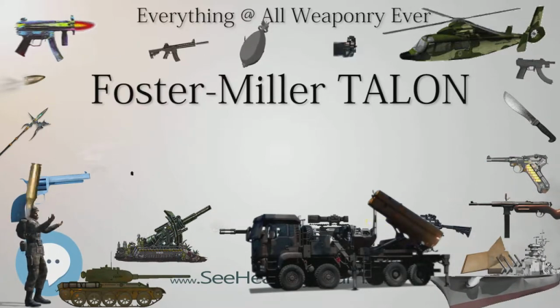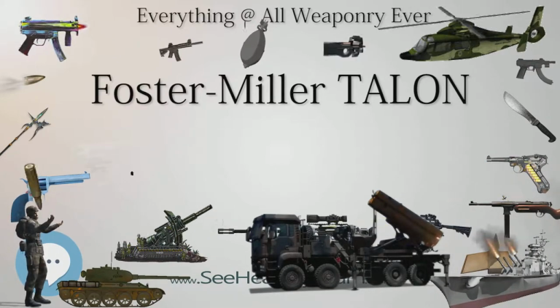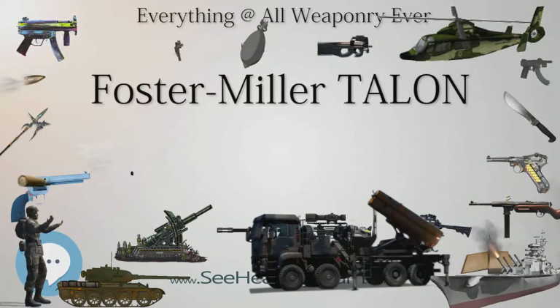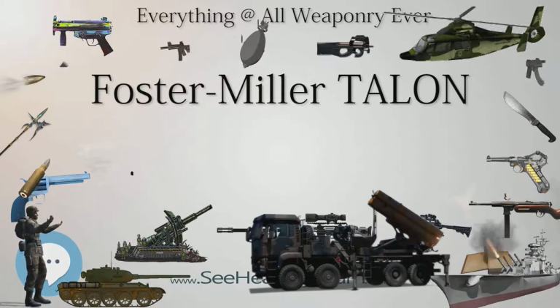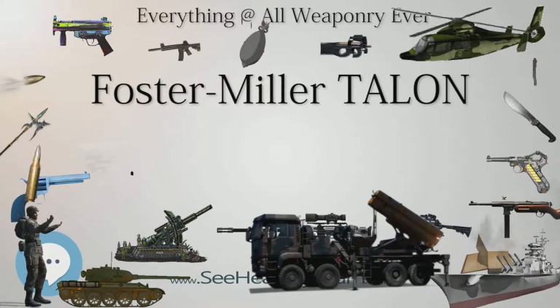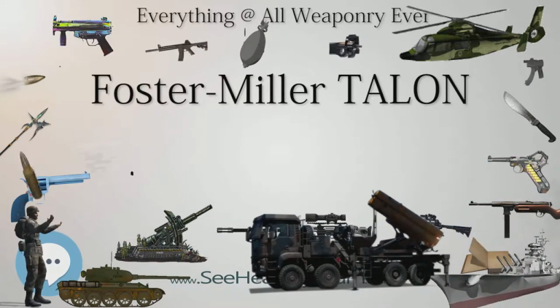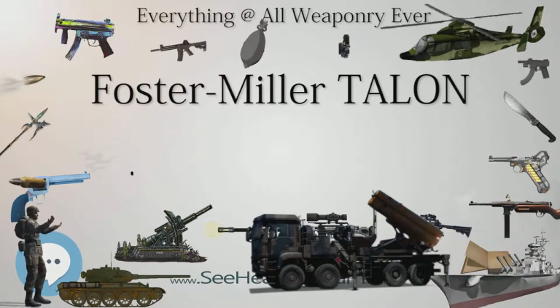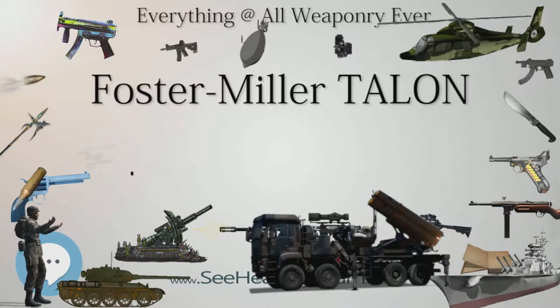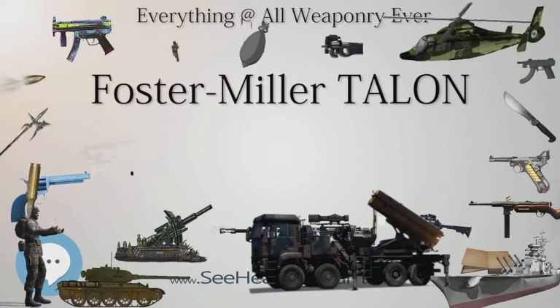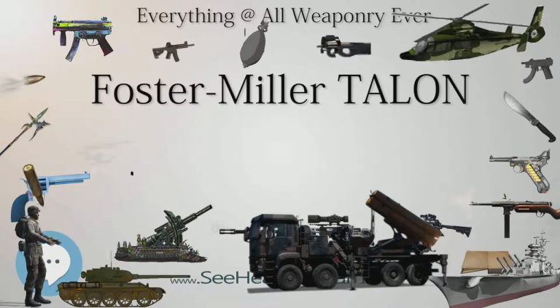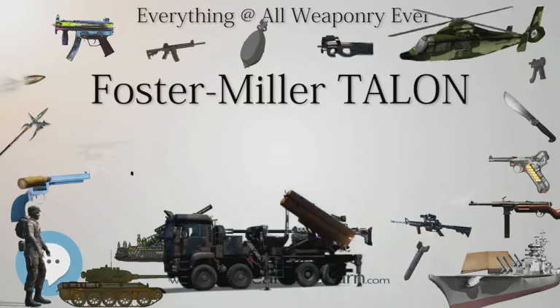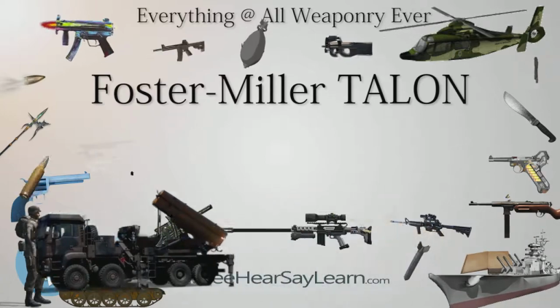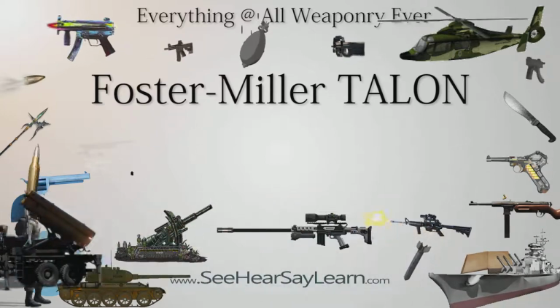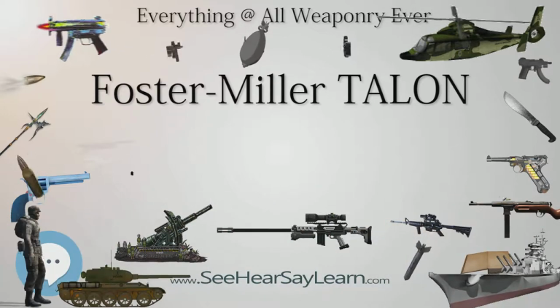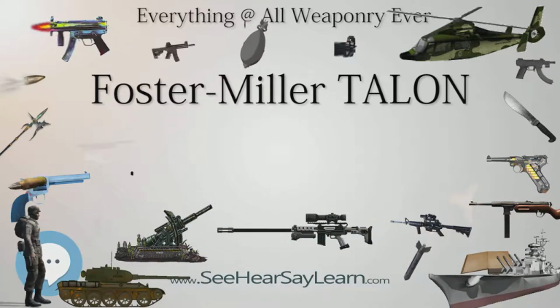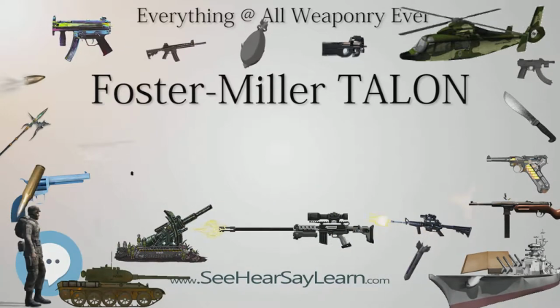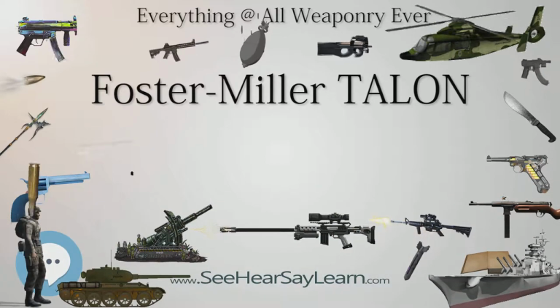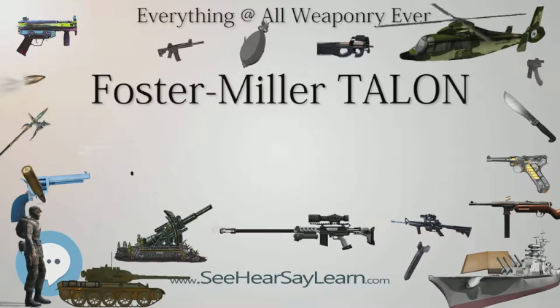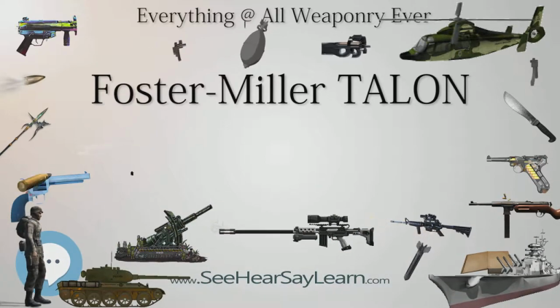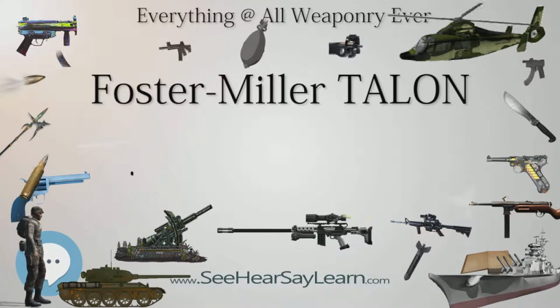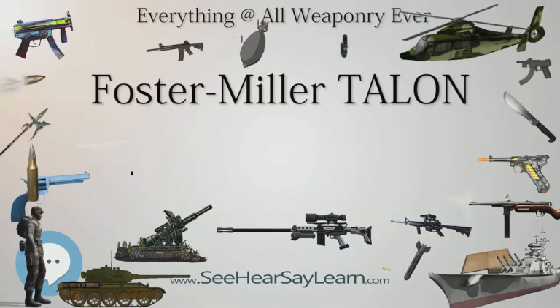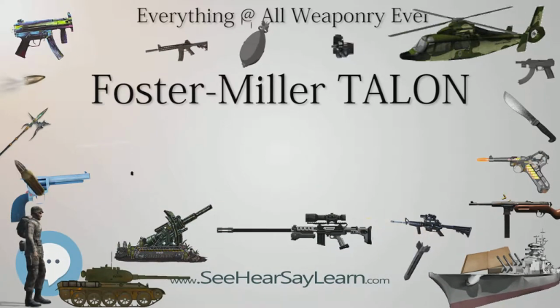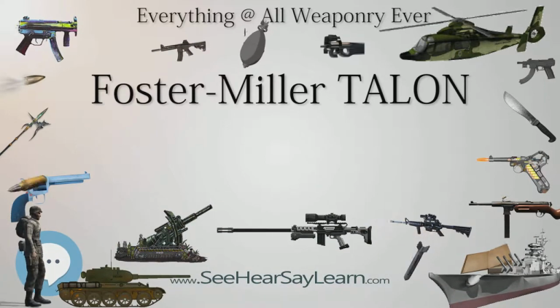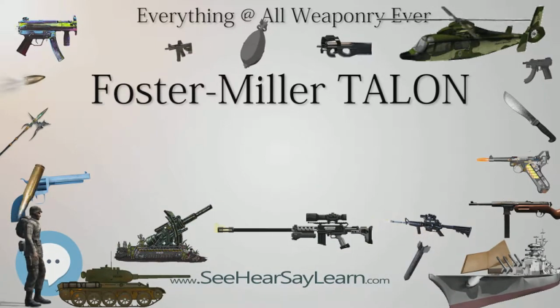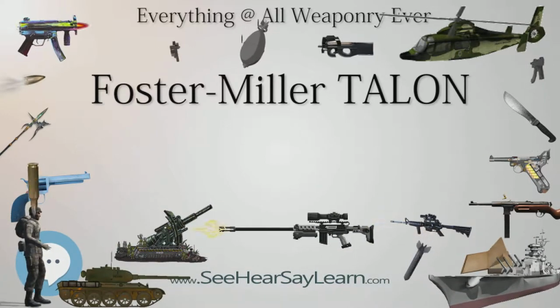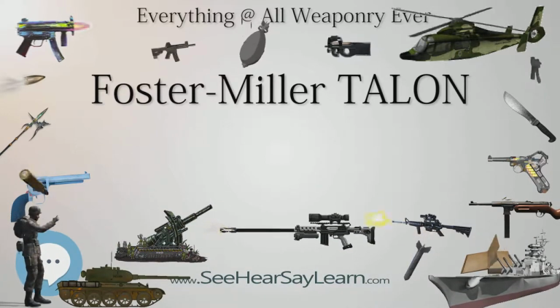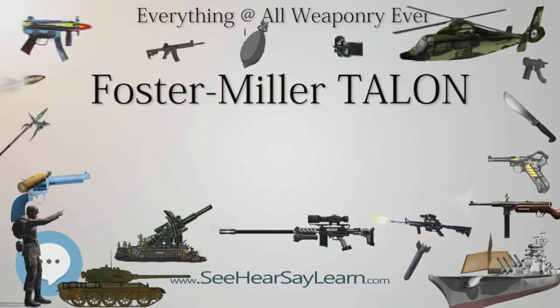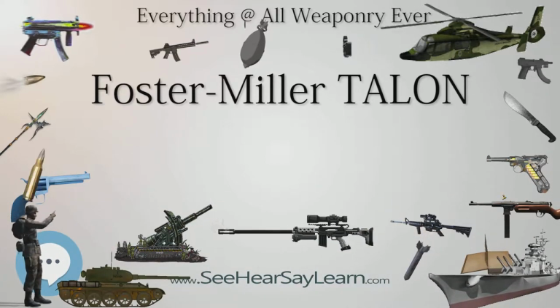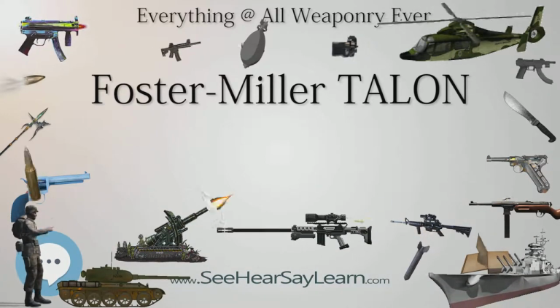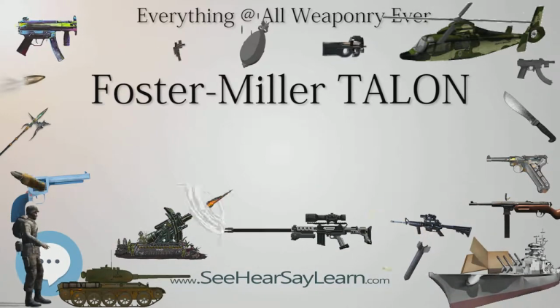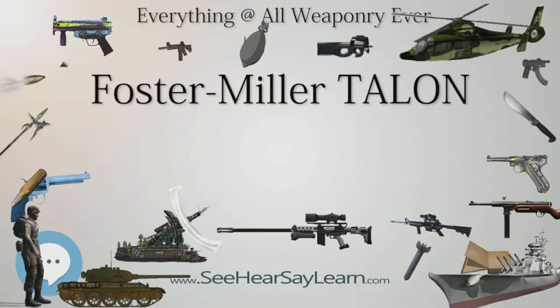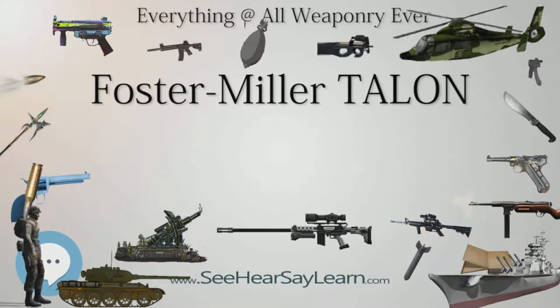Foster Miller was subsequently bought out by Qinetiq, a United Kingdom military developer.